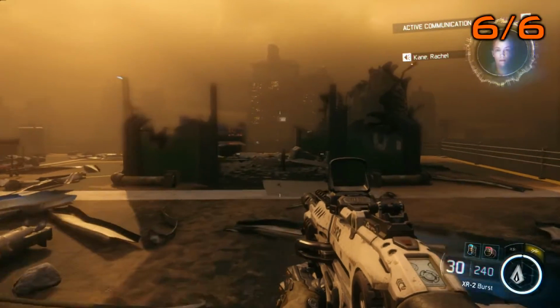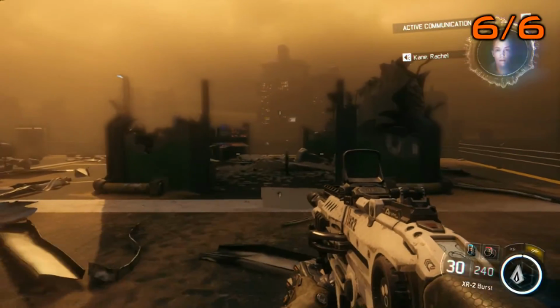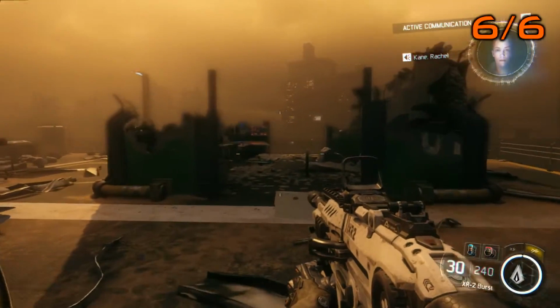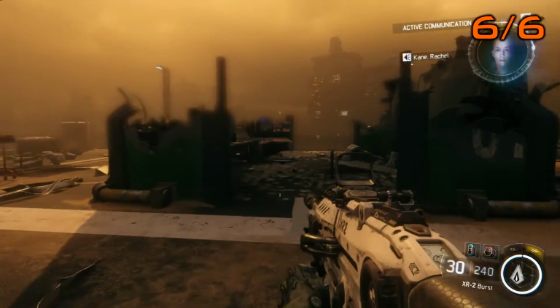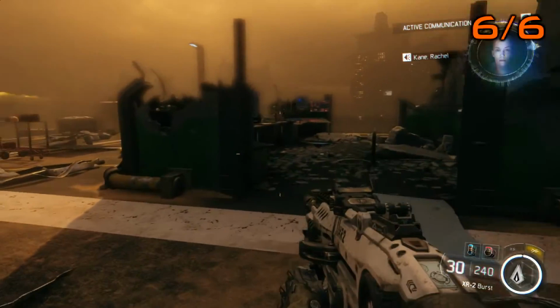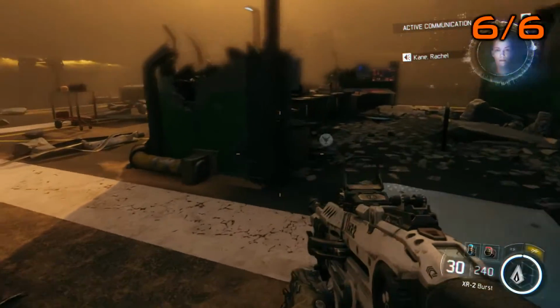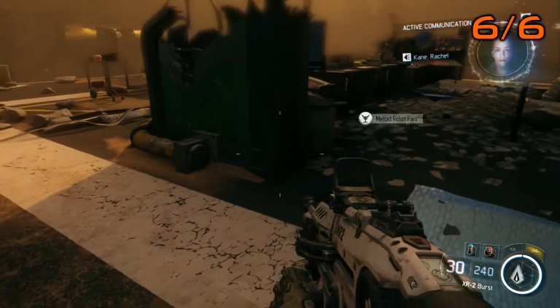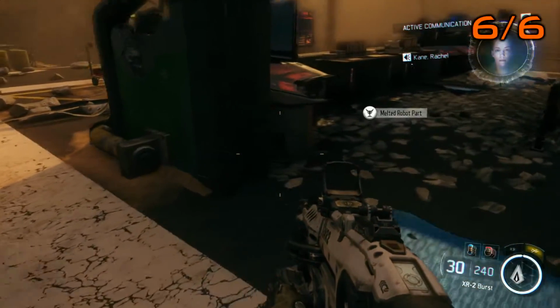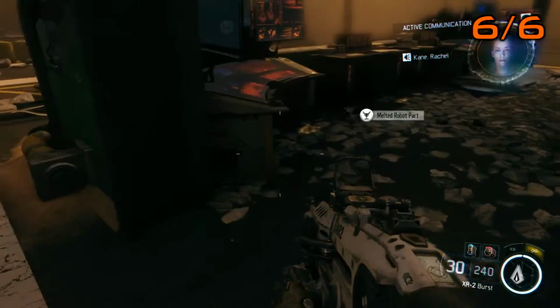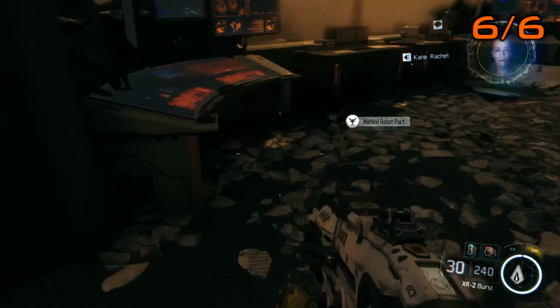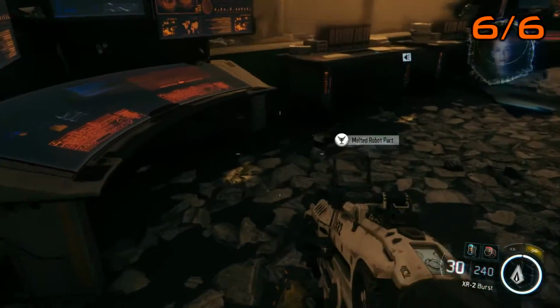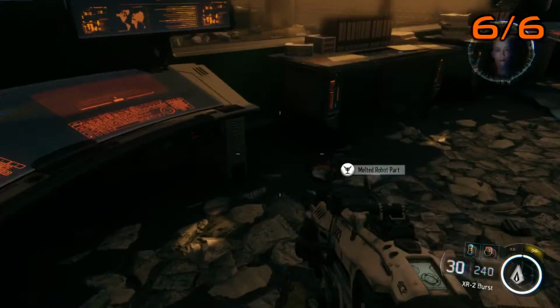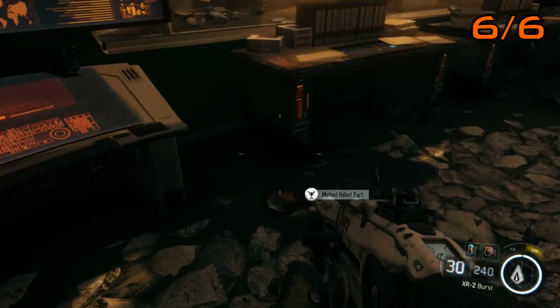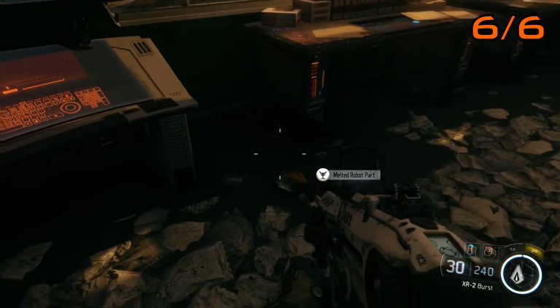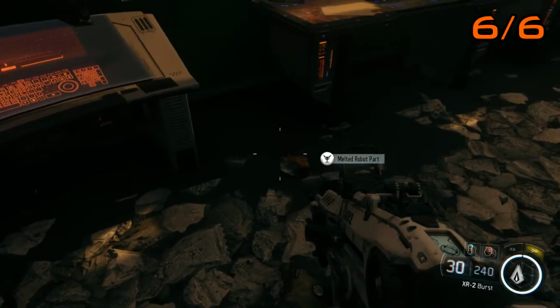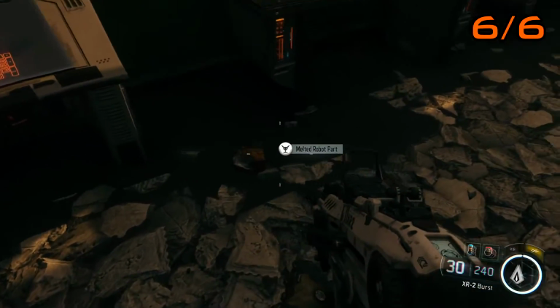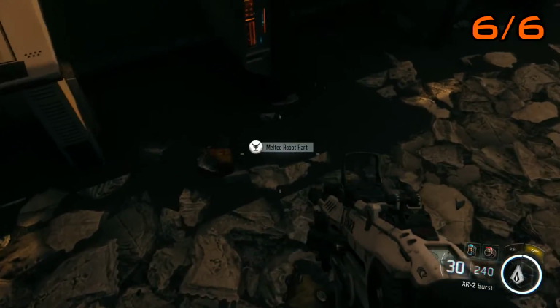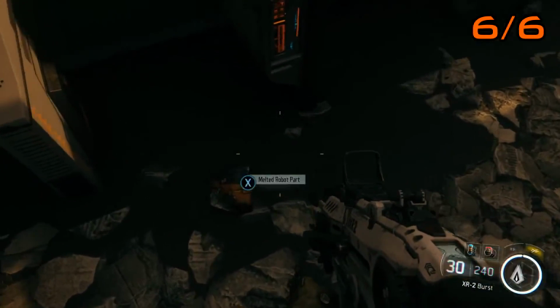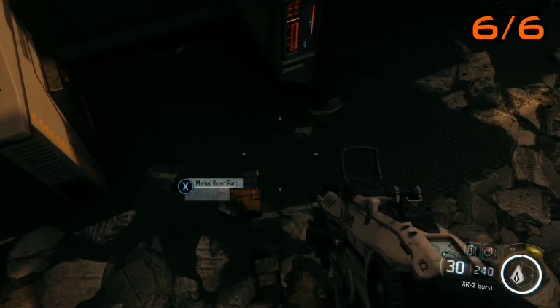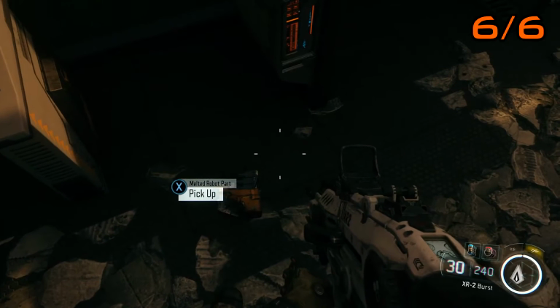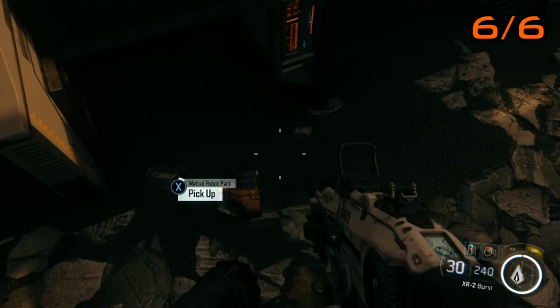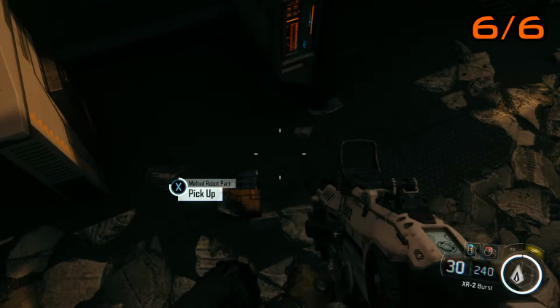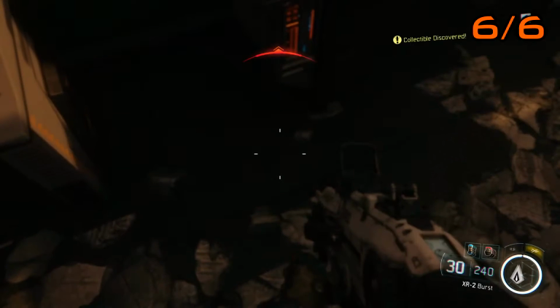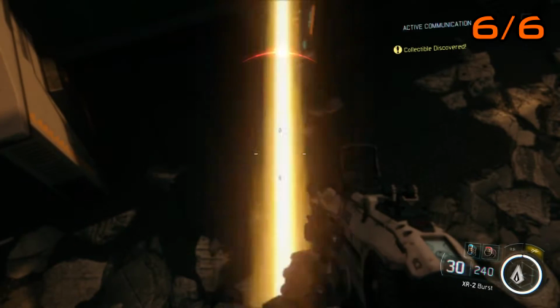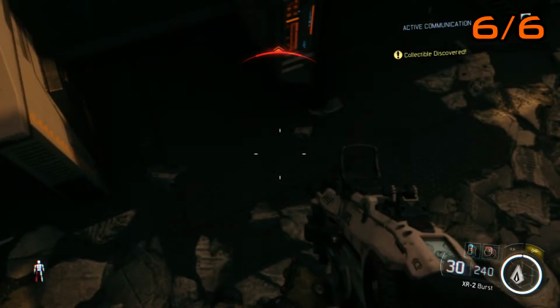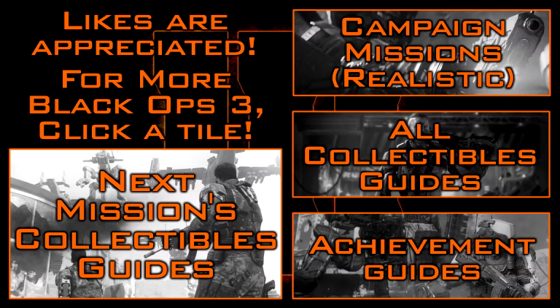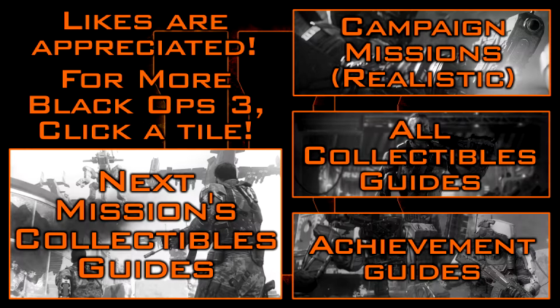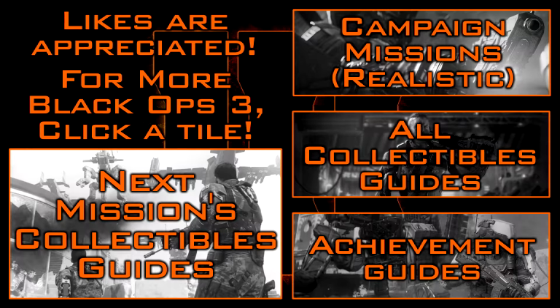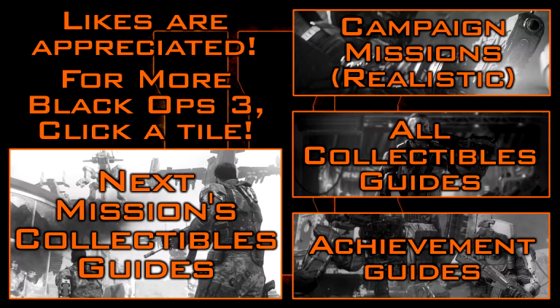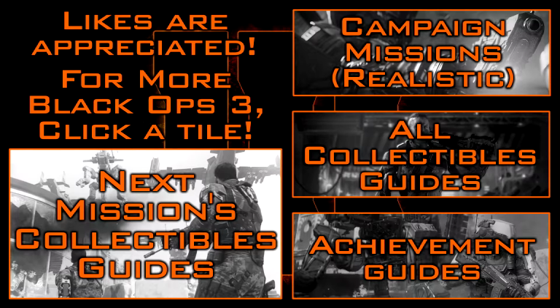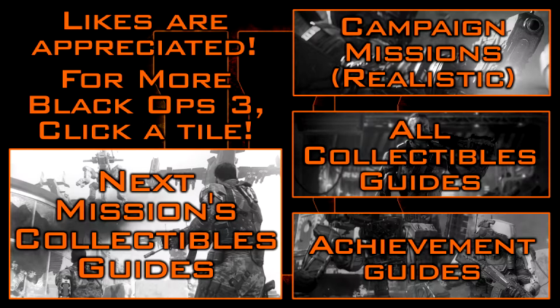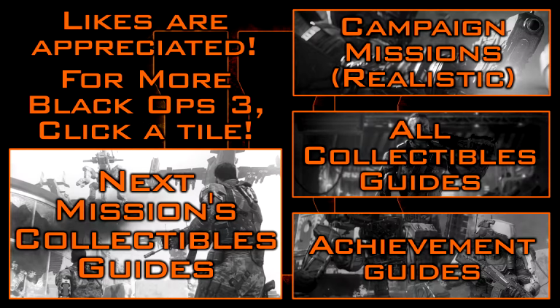And finally, as you spawn to take on Taylor, turn right out of your spawn and into this green broken shelter. Your collectible will be on the floor.